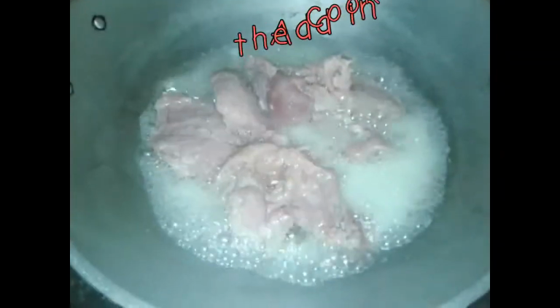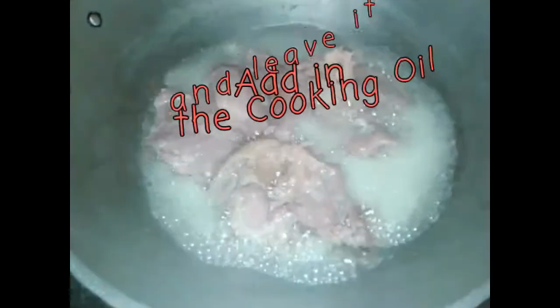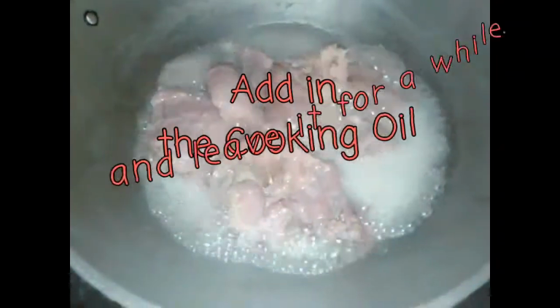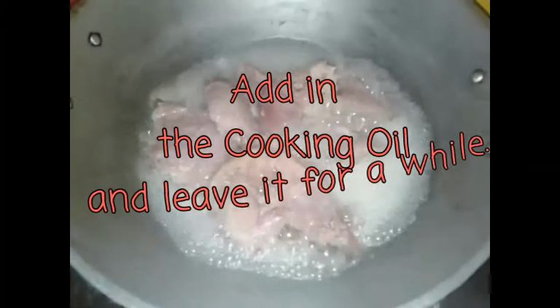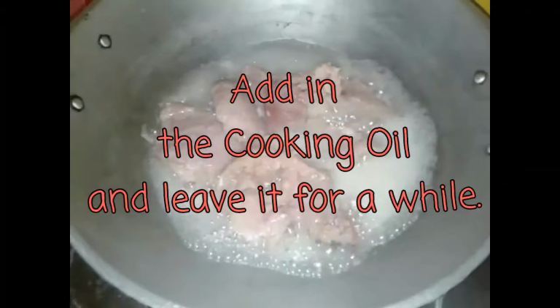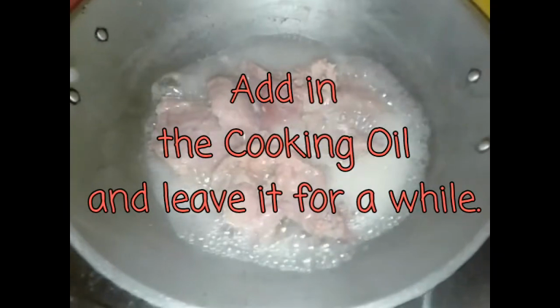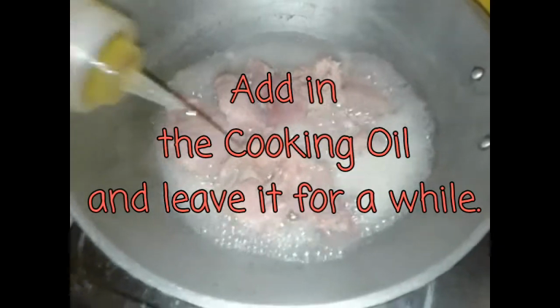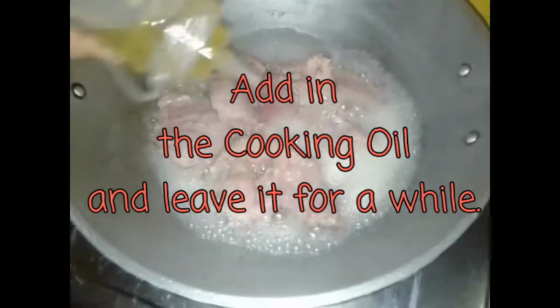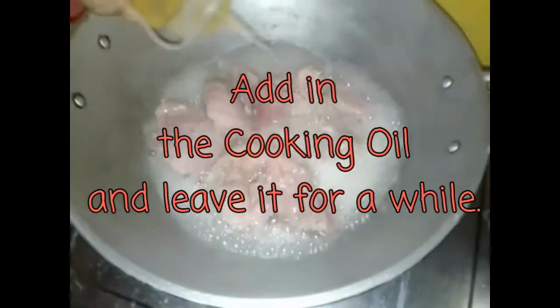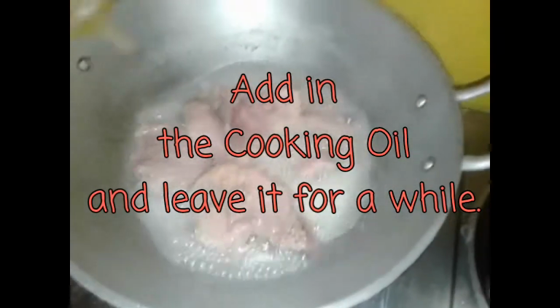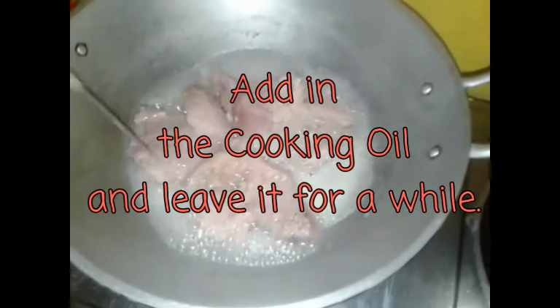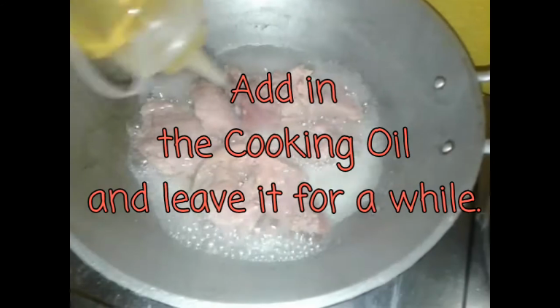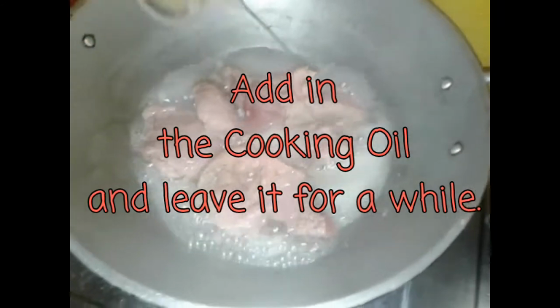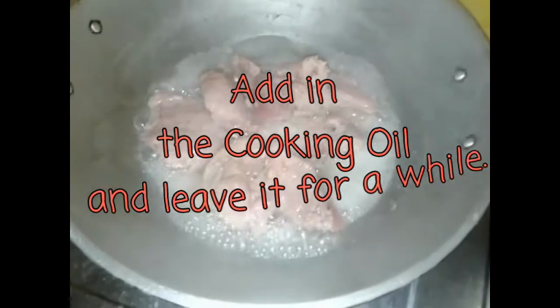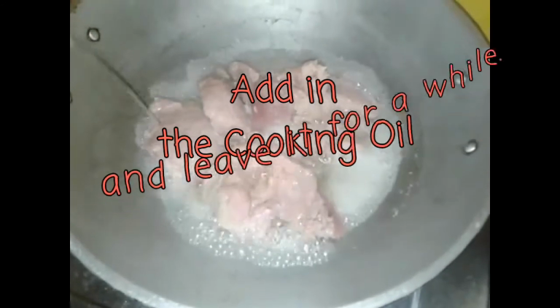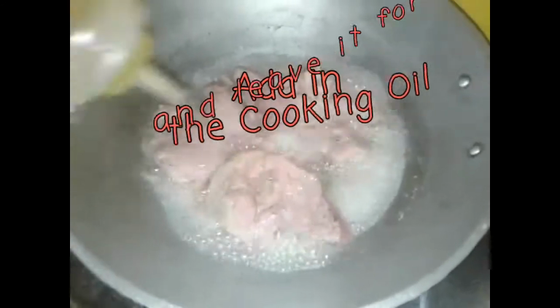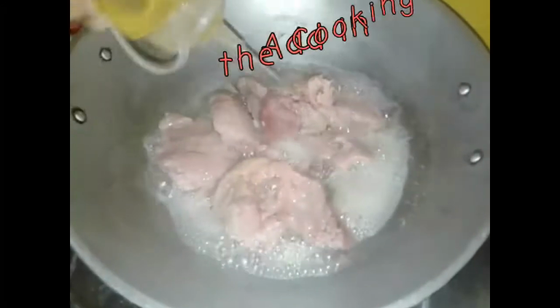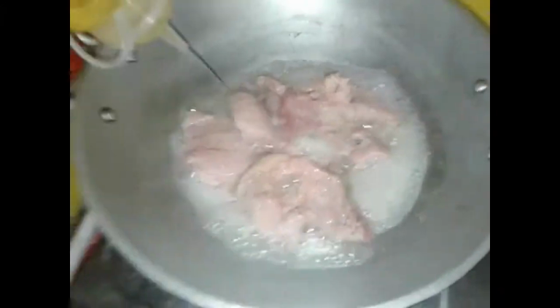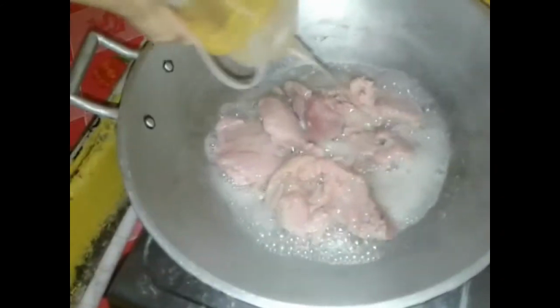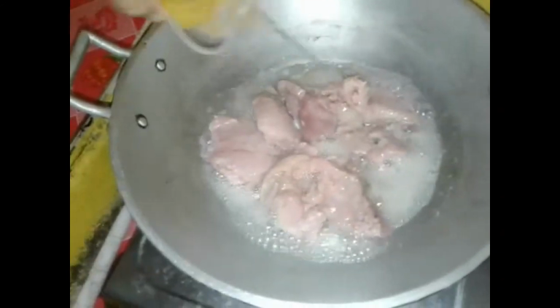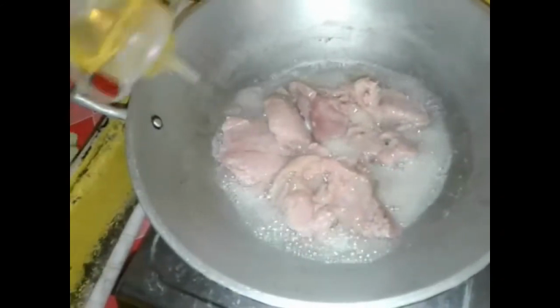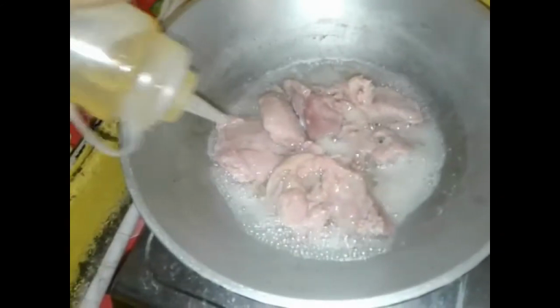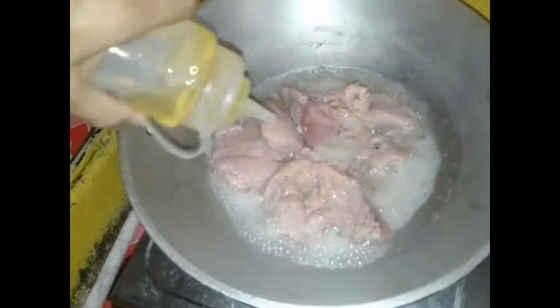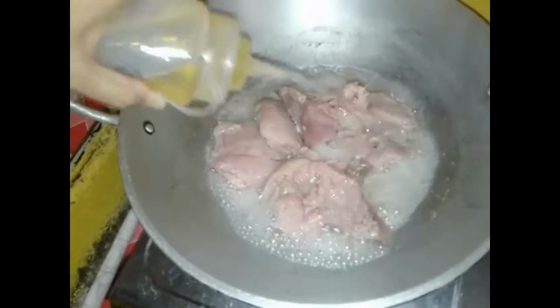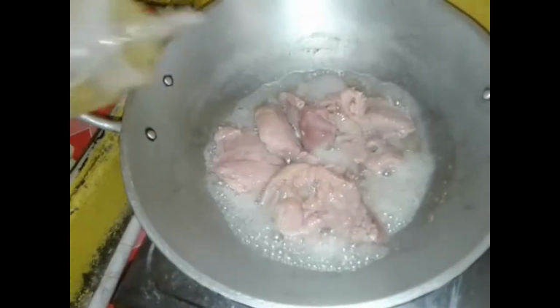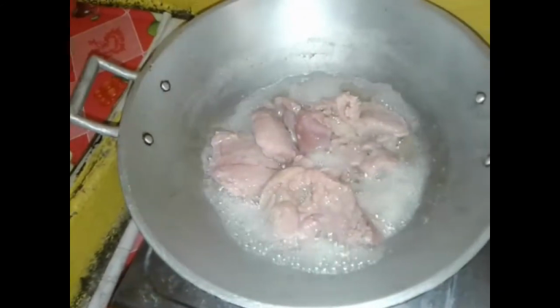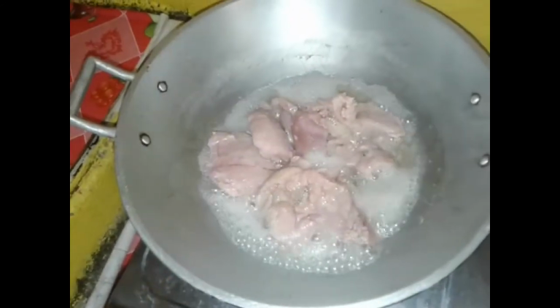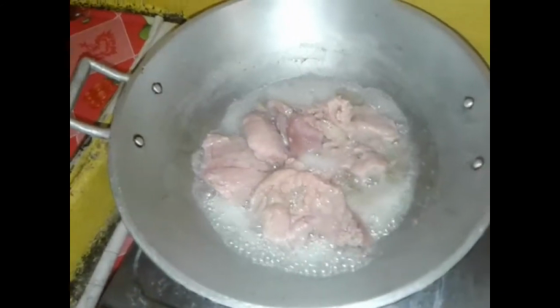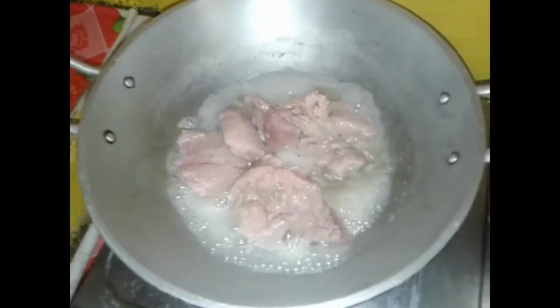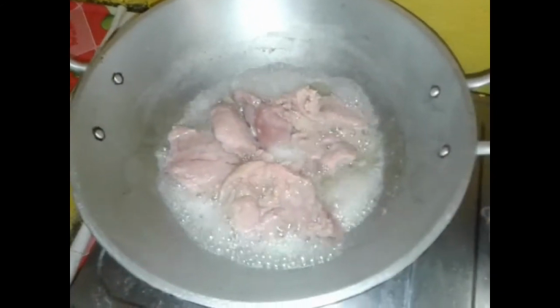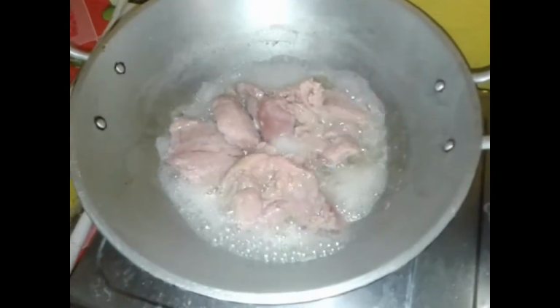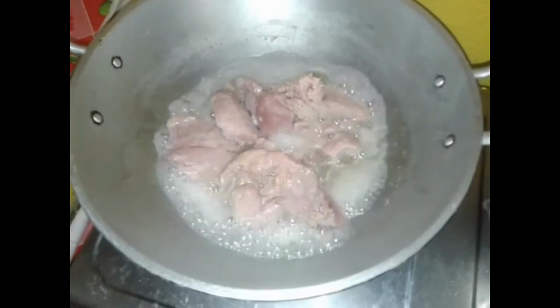Okay, we add in a little bit of oil to fry the tusino. Leave it for a while, for 1 minute again.